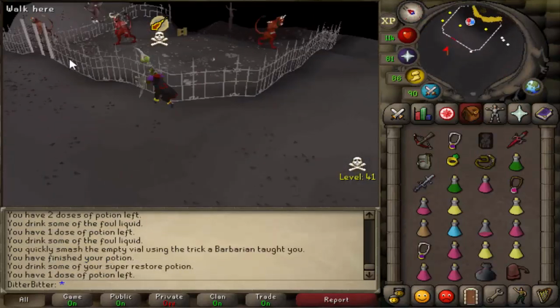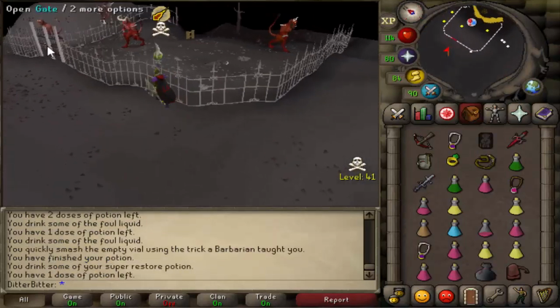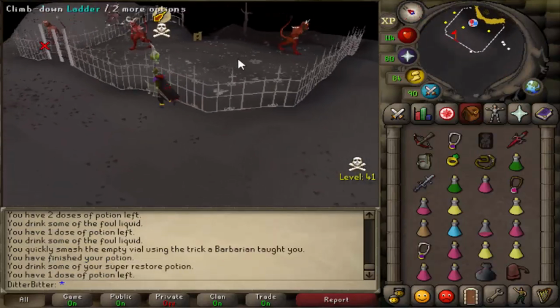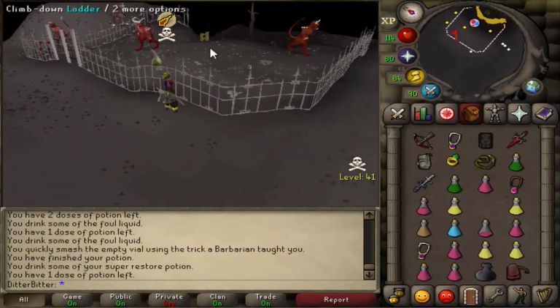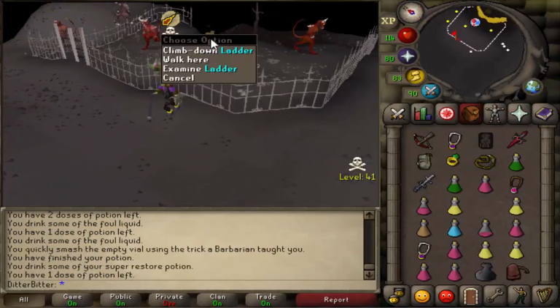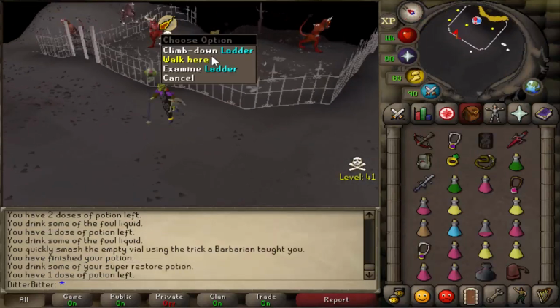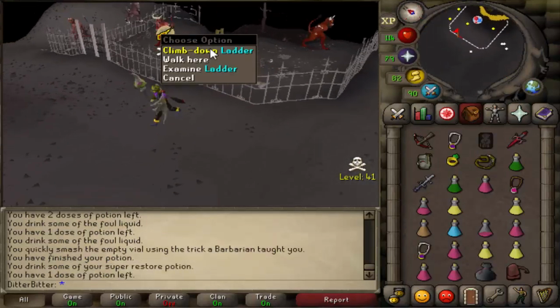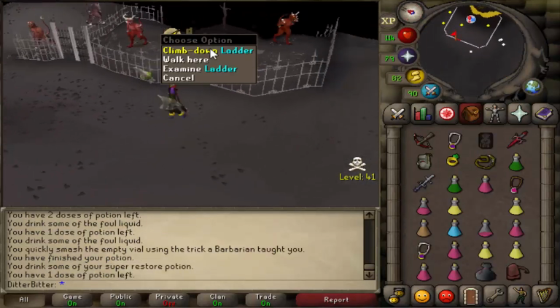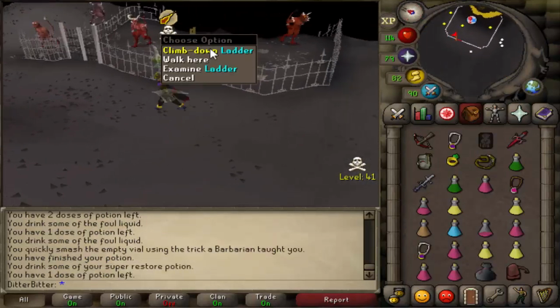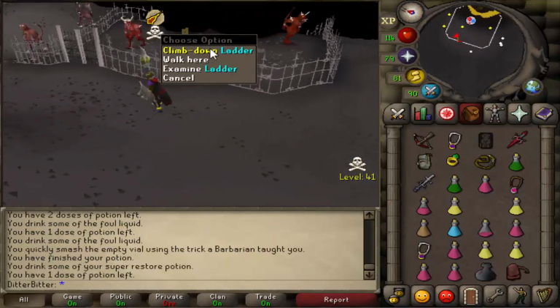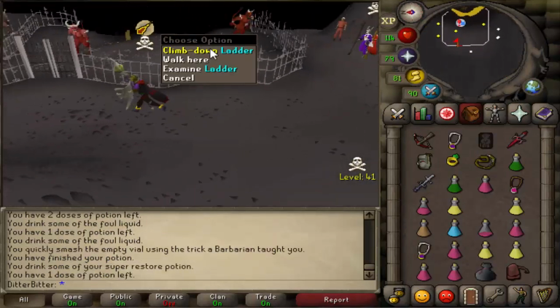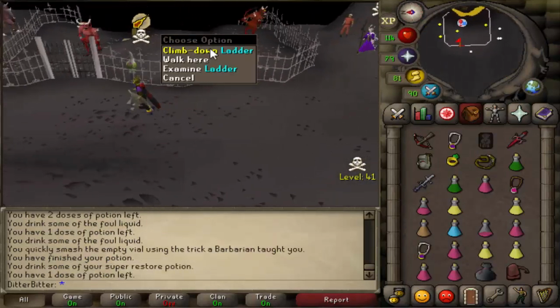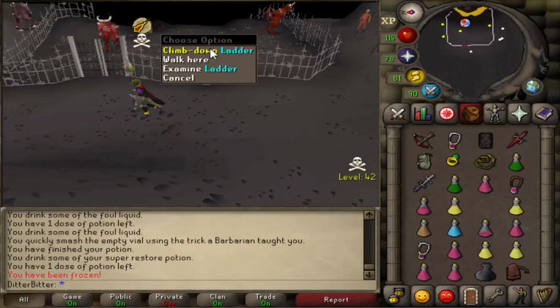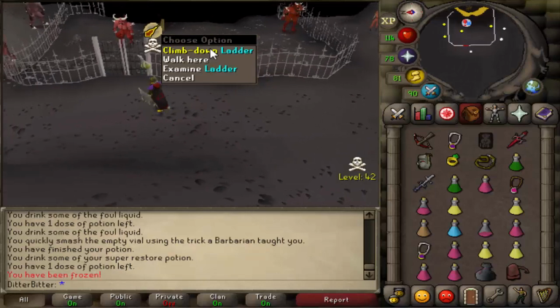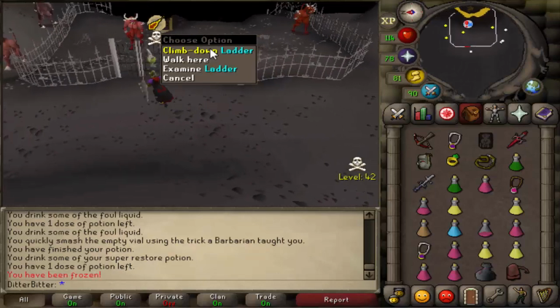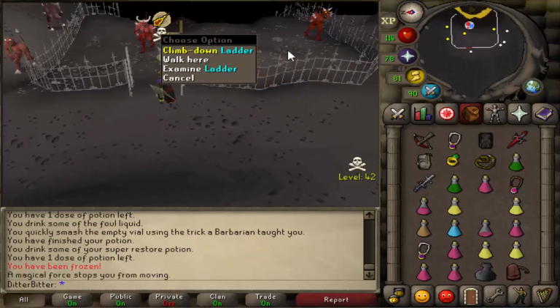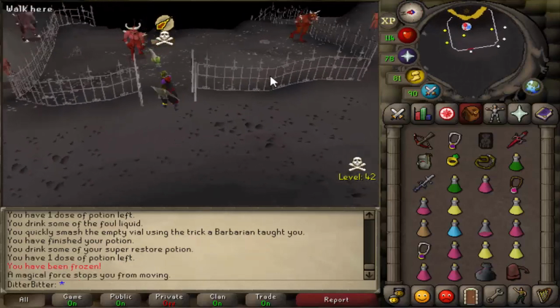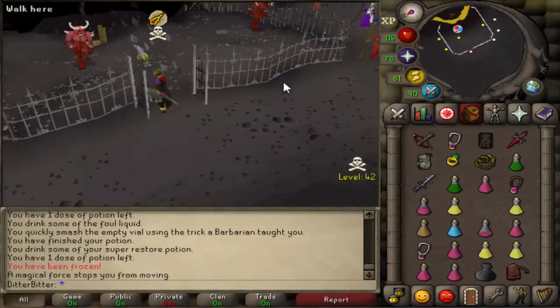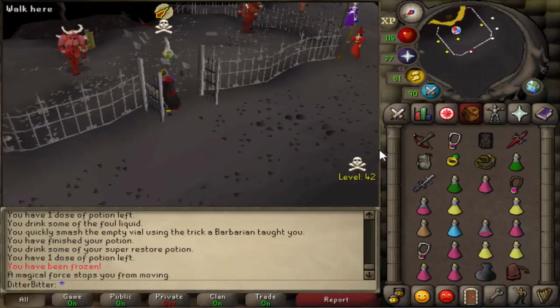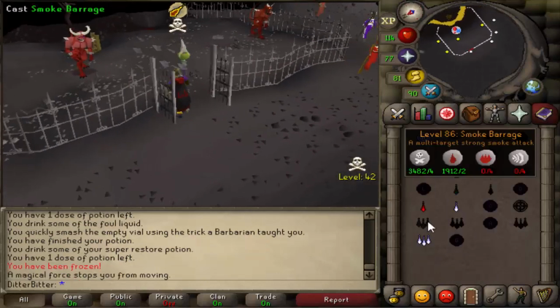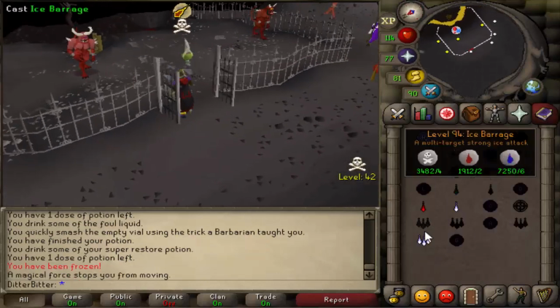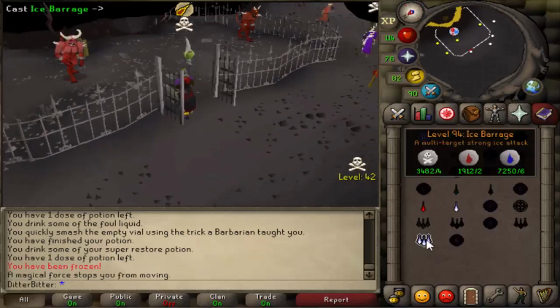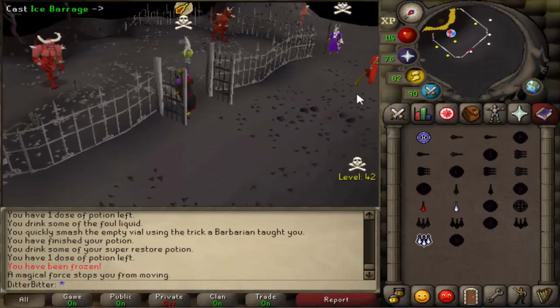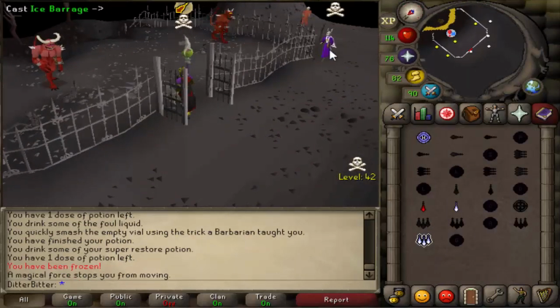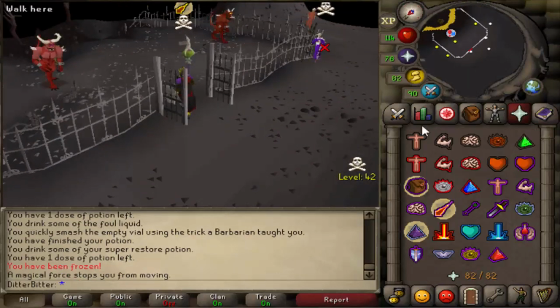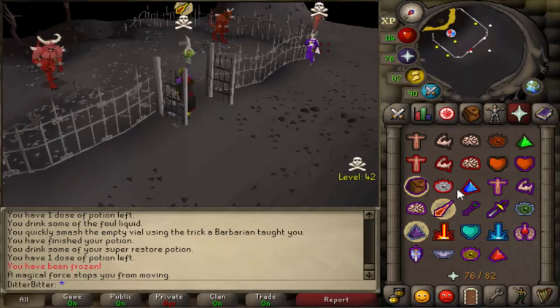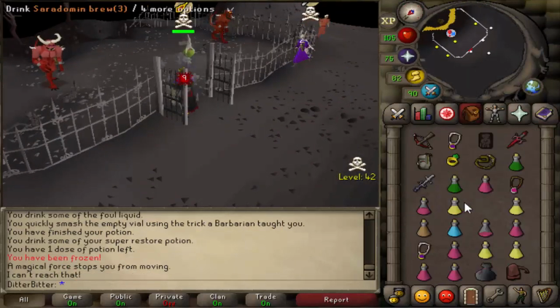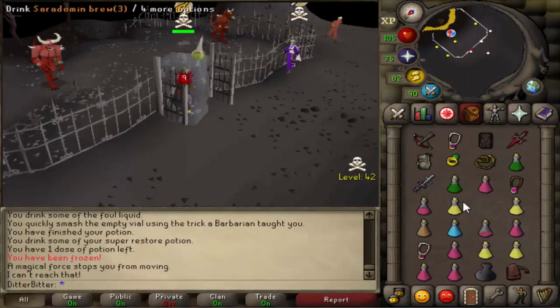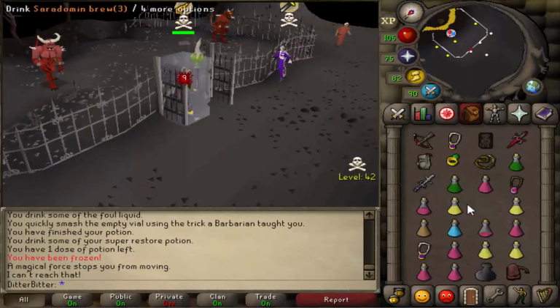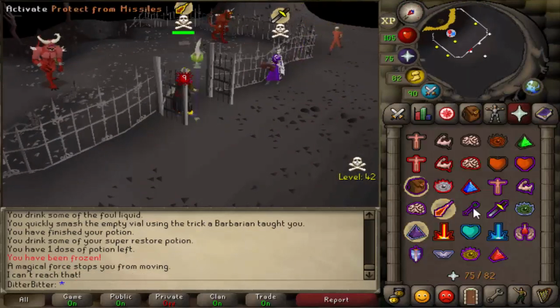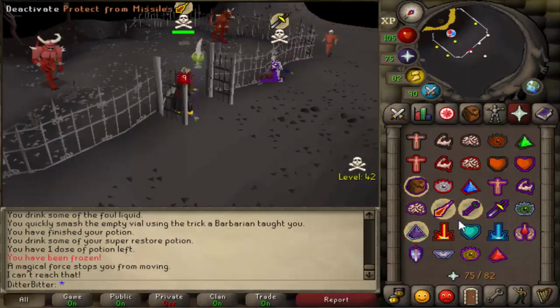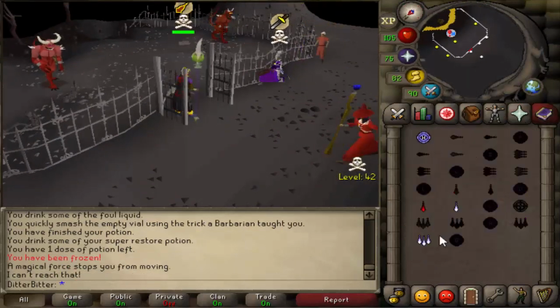This guy just PJ'd me as I was looting and I actually put the majority of my brews in my looting bag, so I could have actually died. But I managed to freeze him with my double mystics on, so I should get out fine.